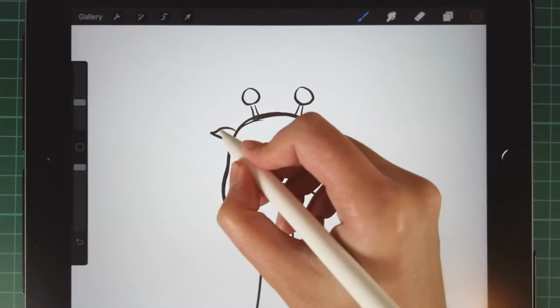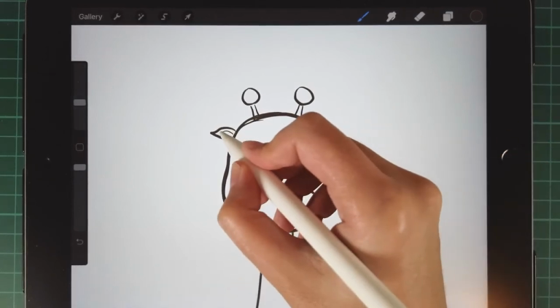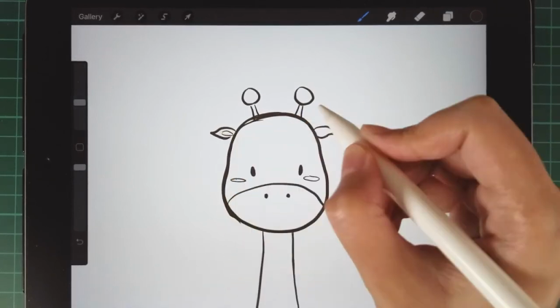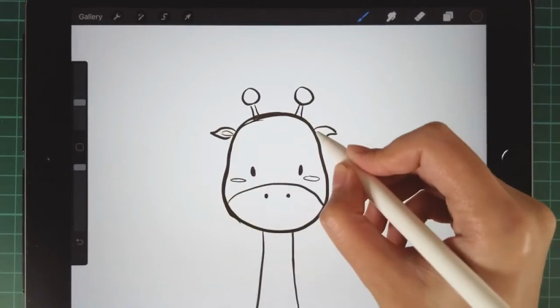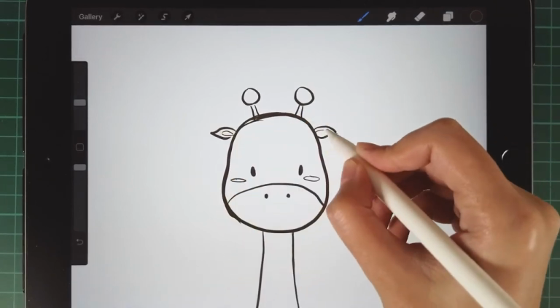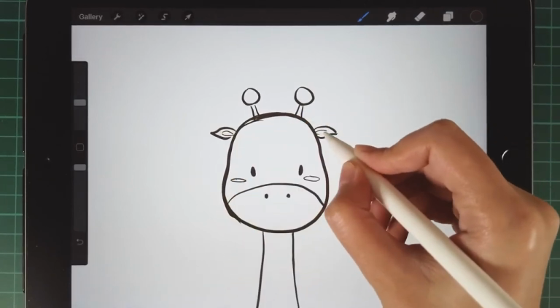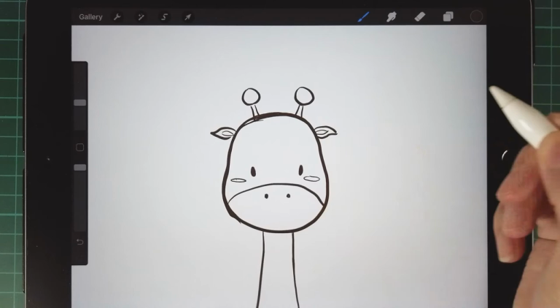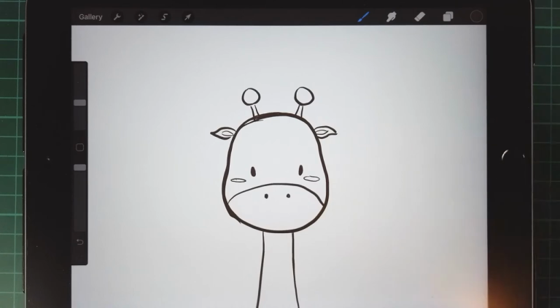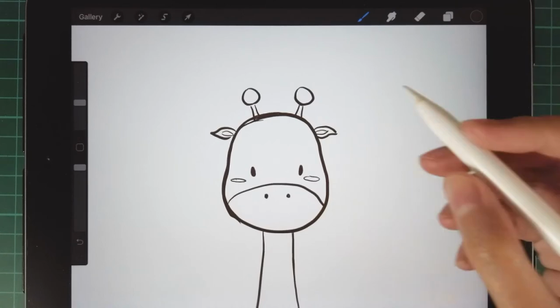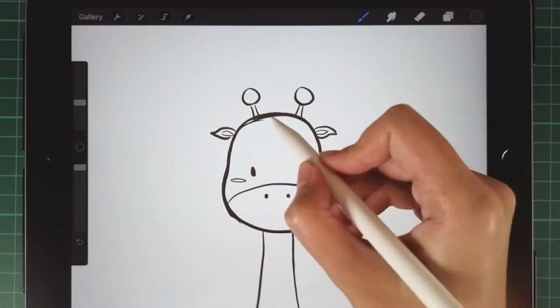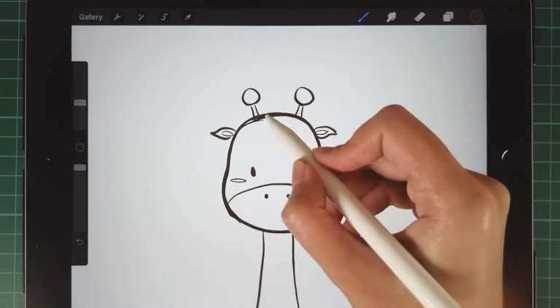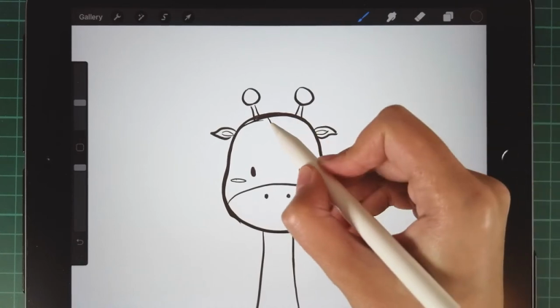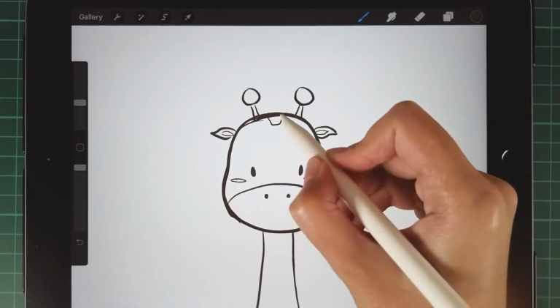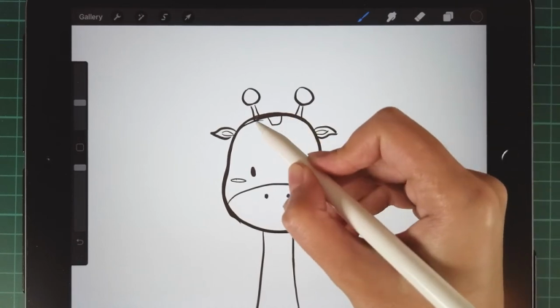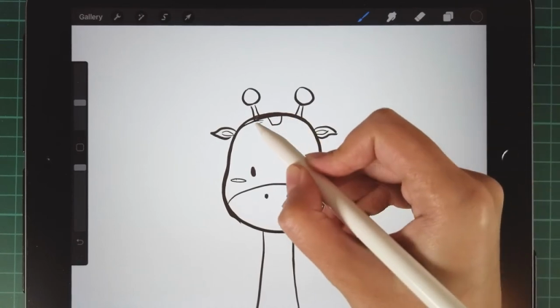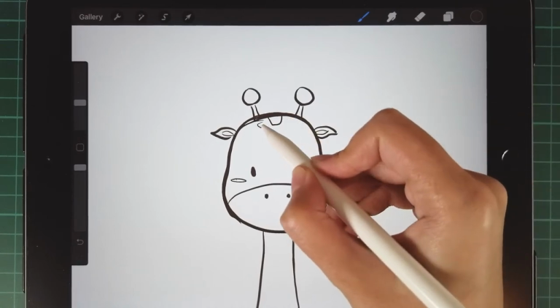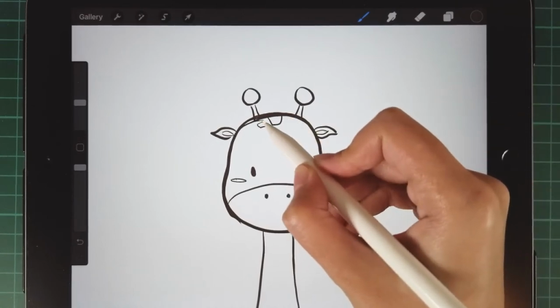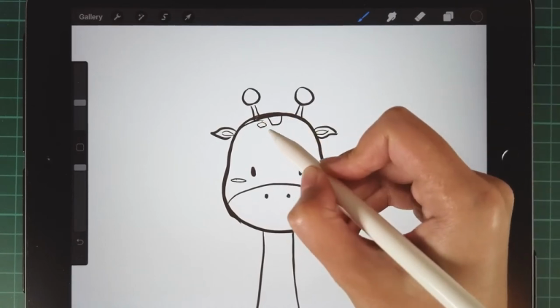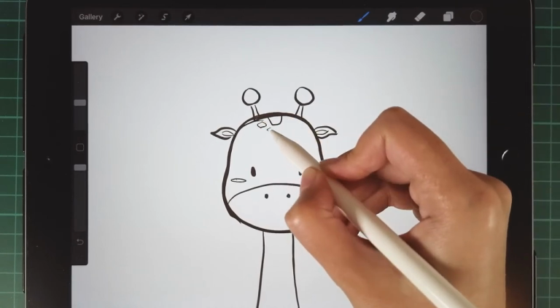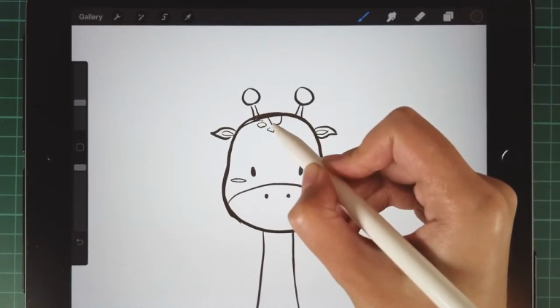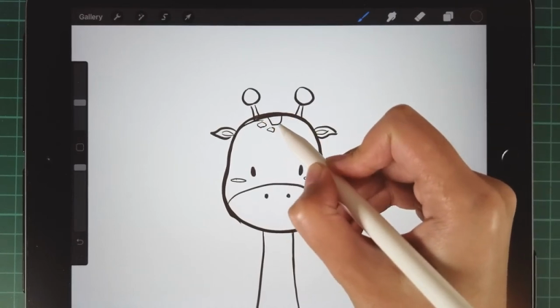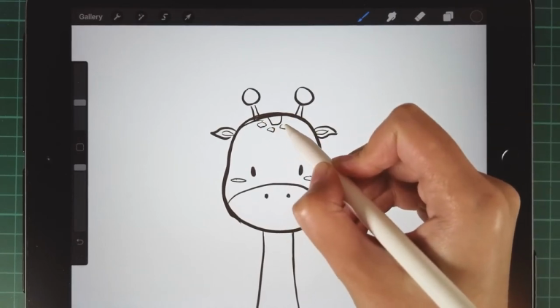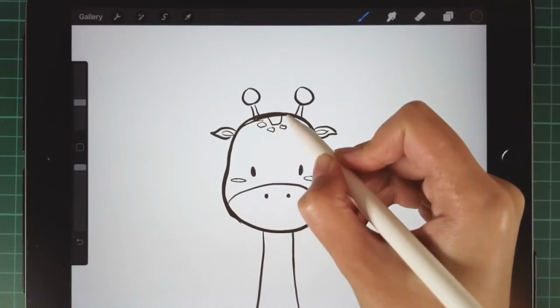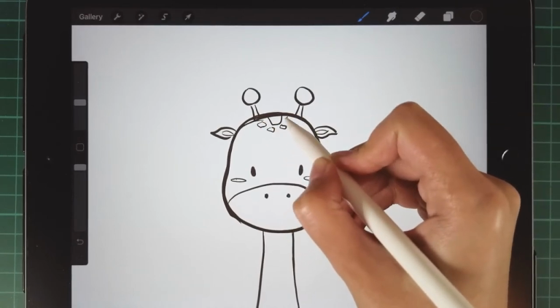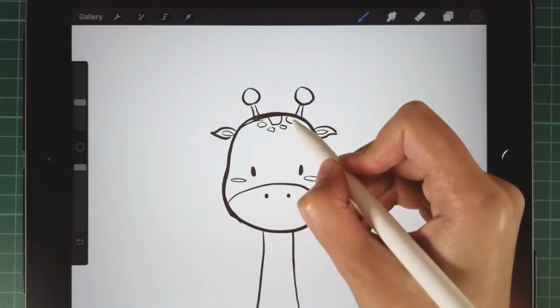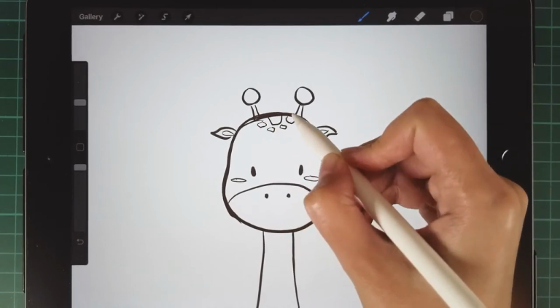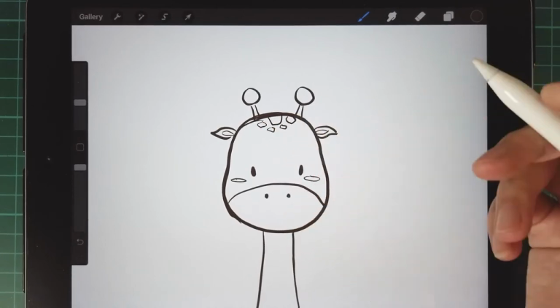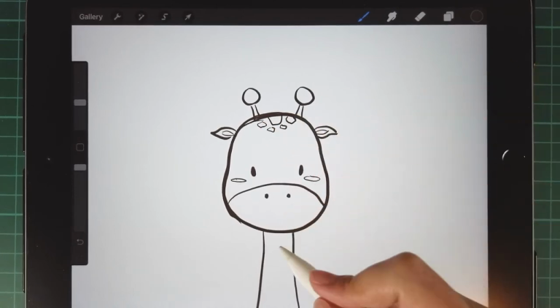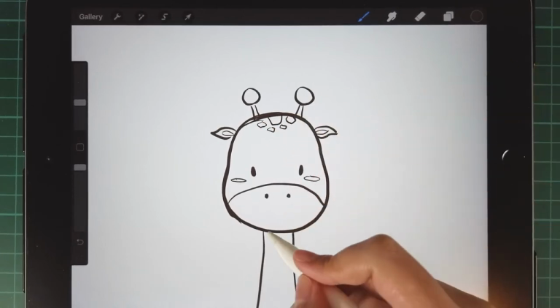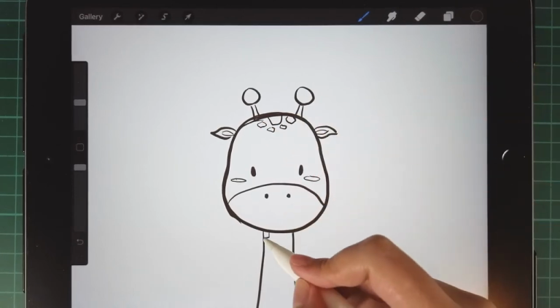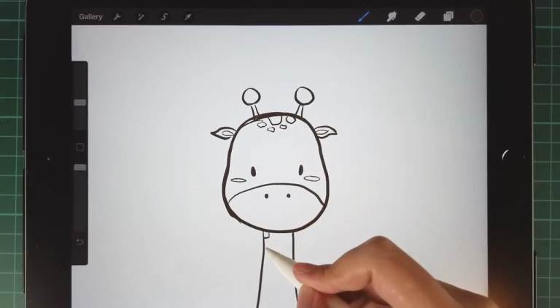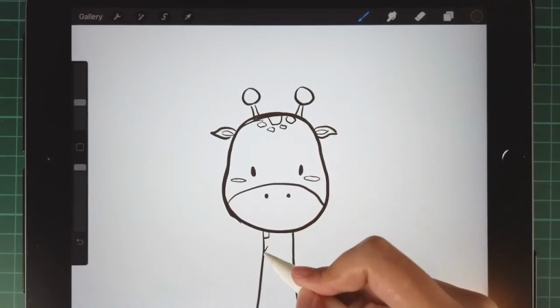Next, we draw some details of the giraffe, especially the spots on her head and her neck.